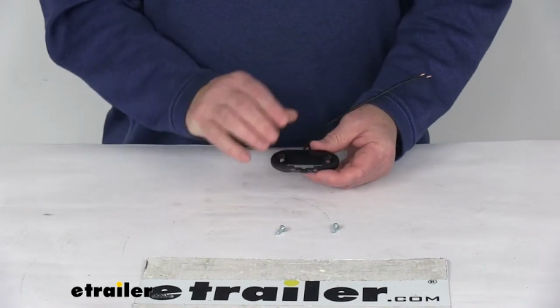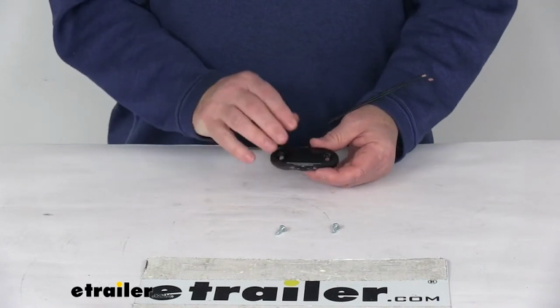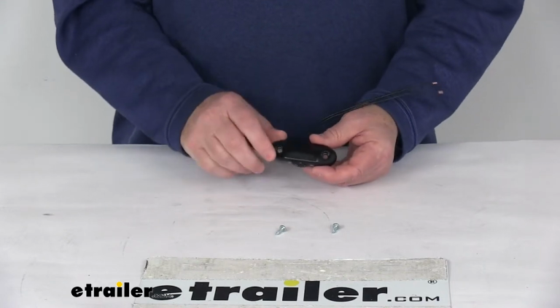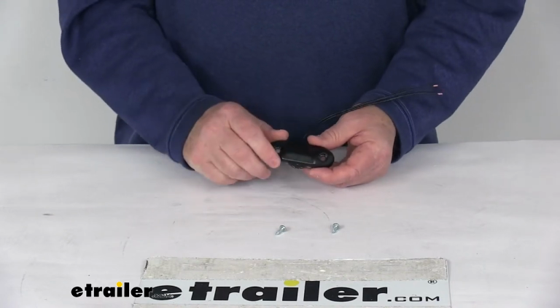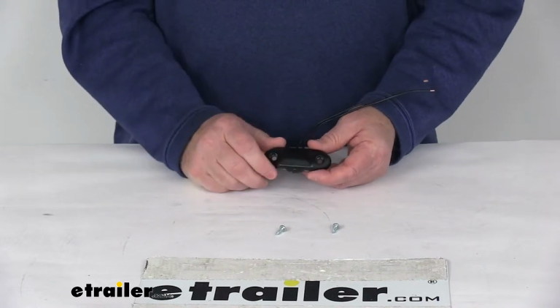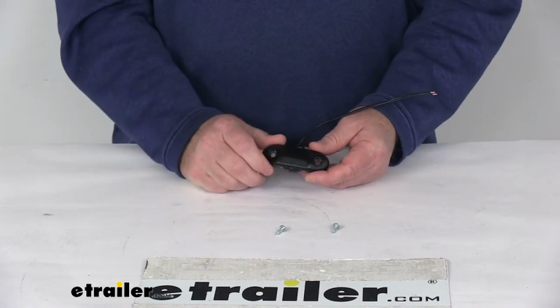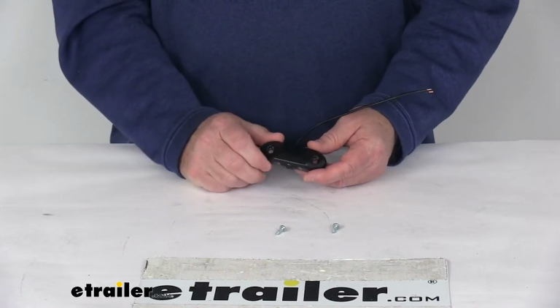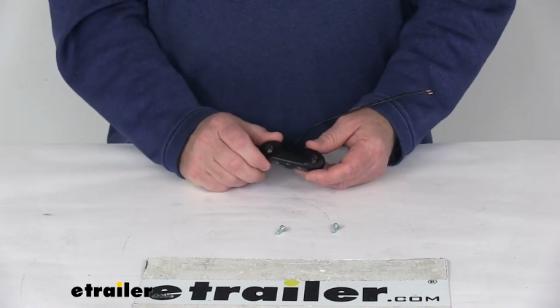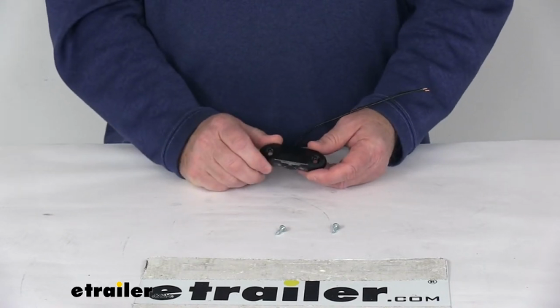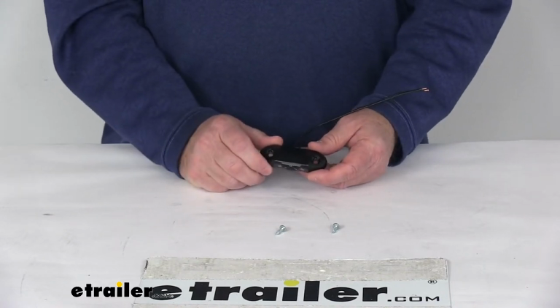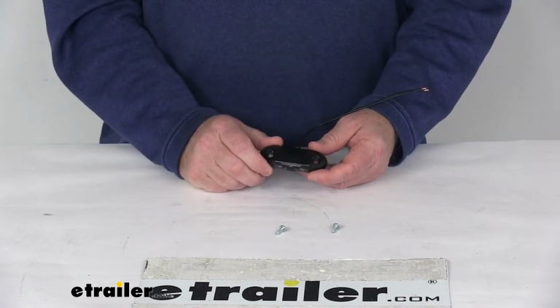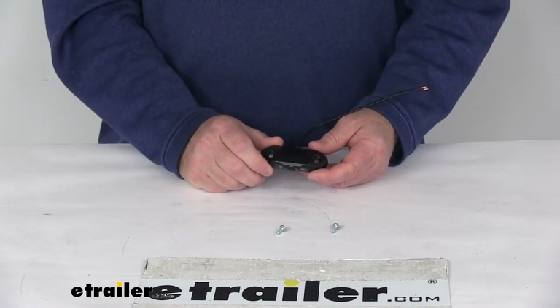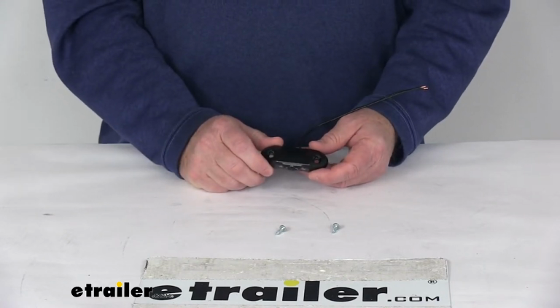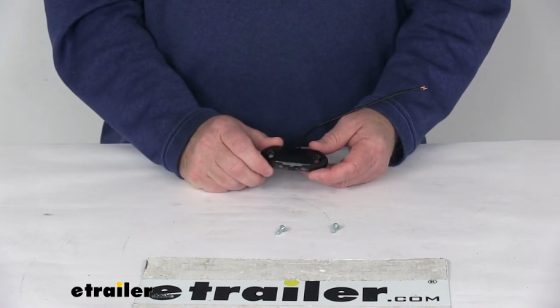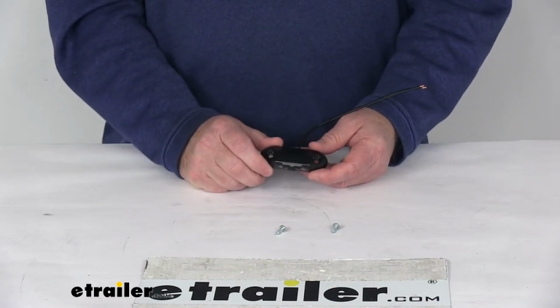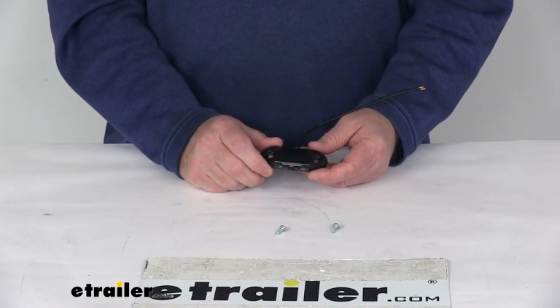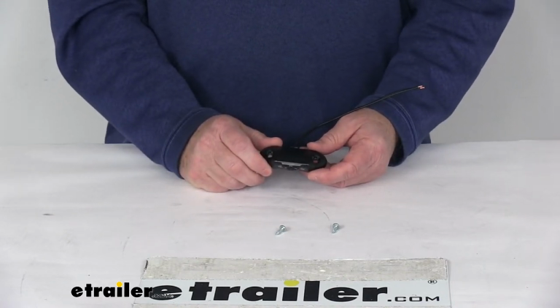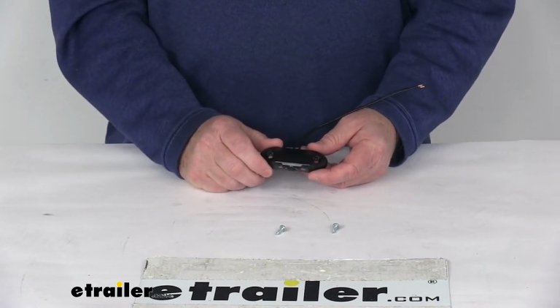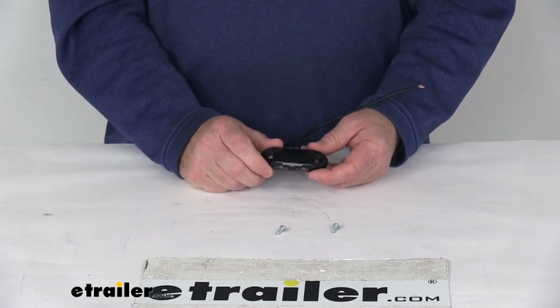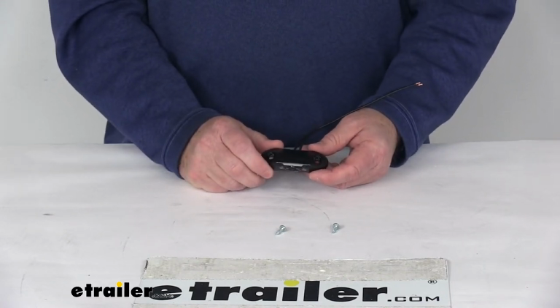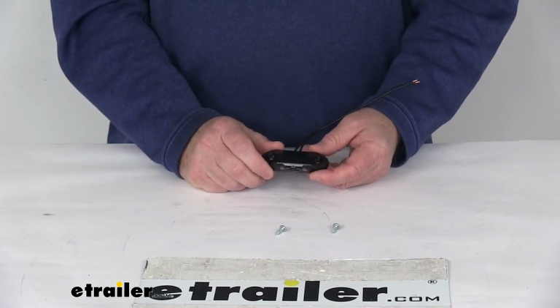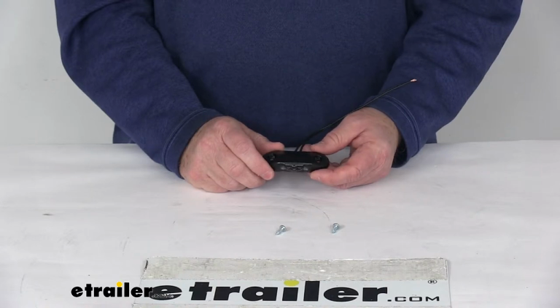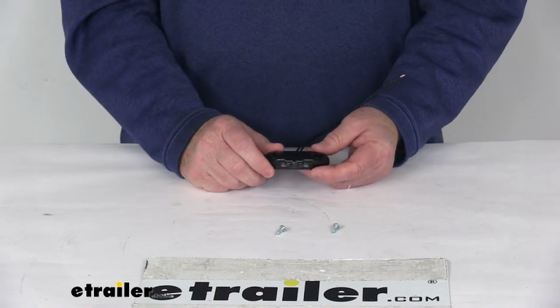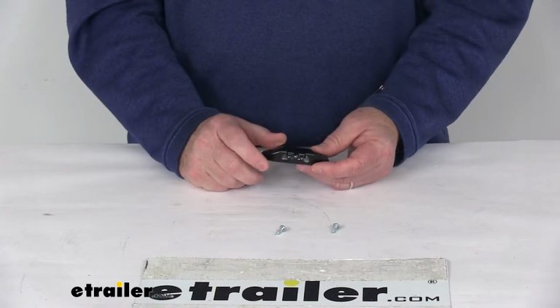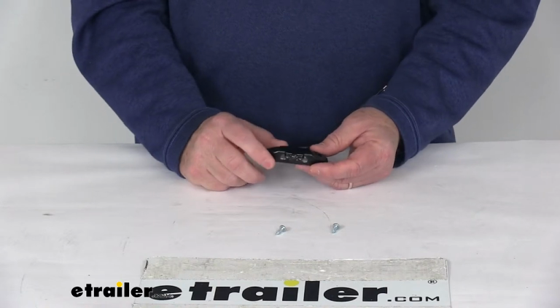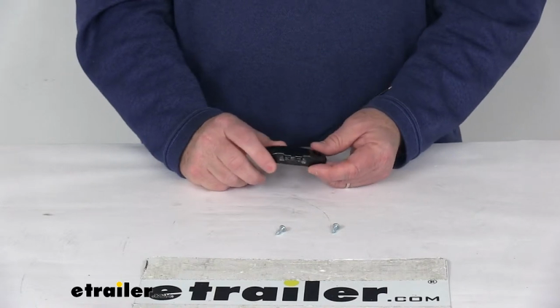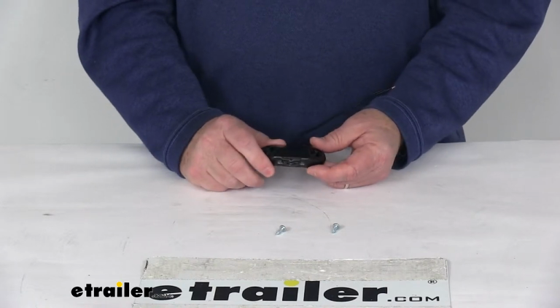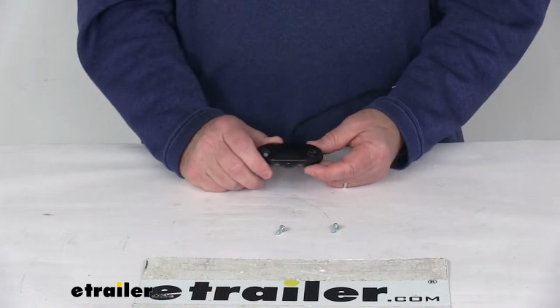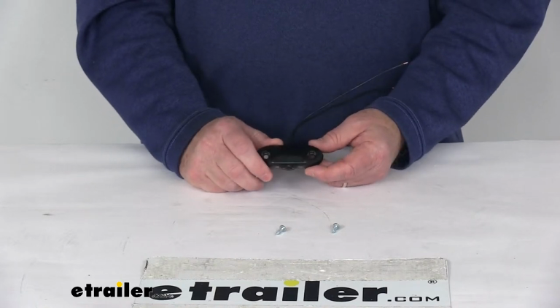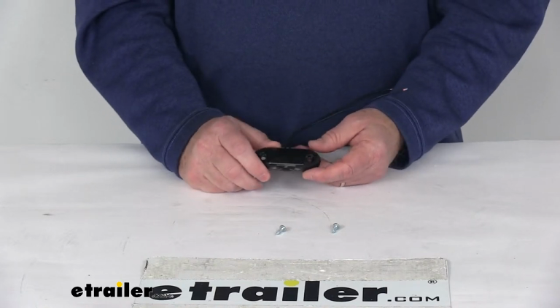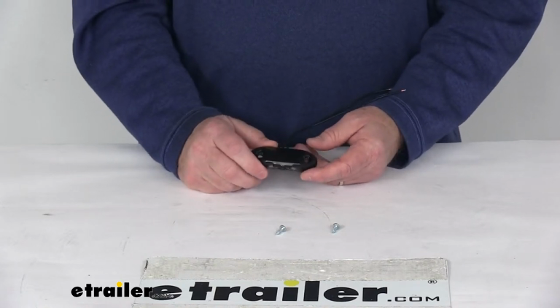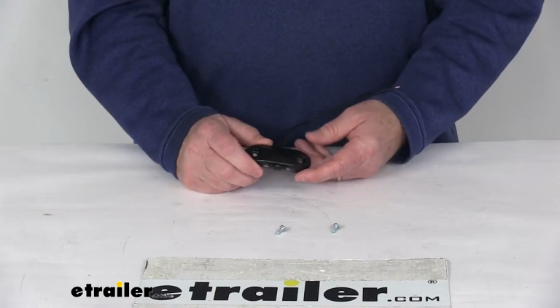This light is DOT — Department of Transportation — compliant. It is made in the USA. Voltage is 12 volts.